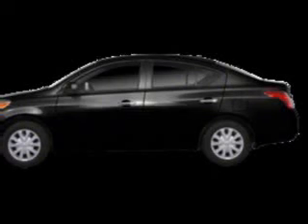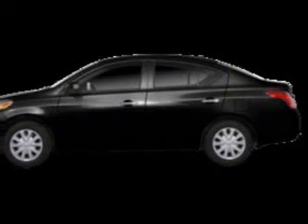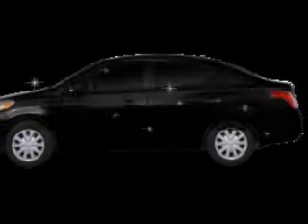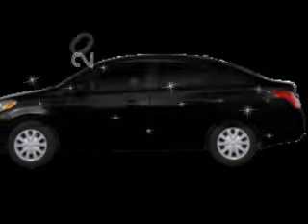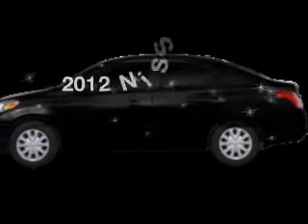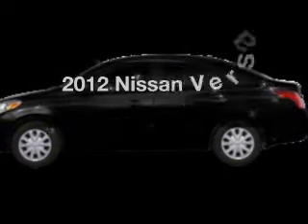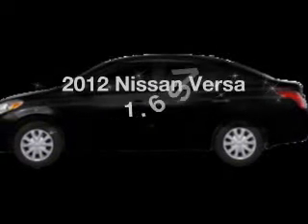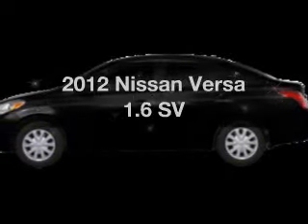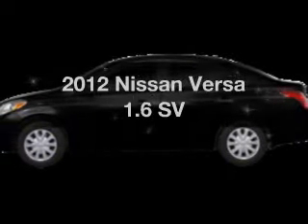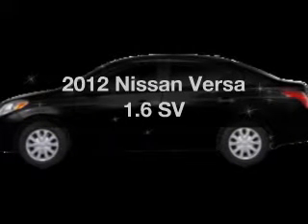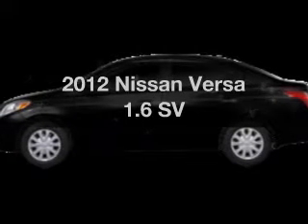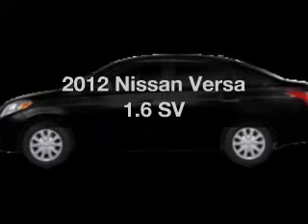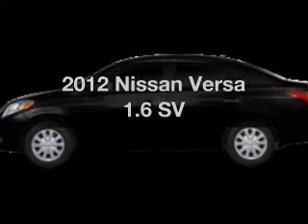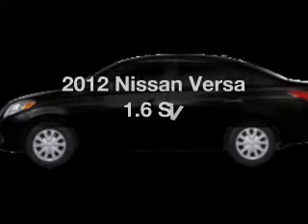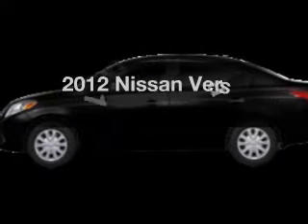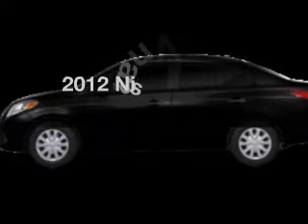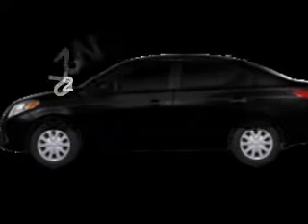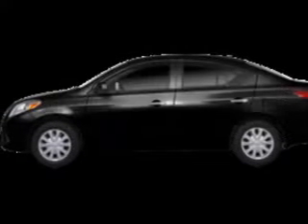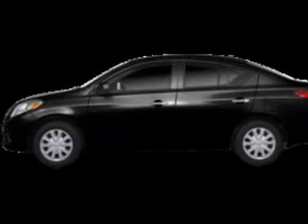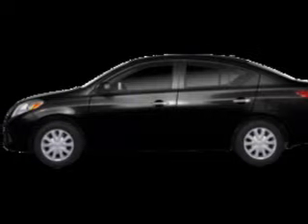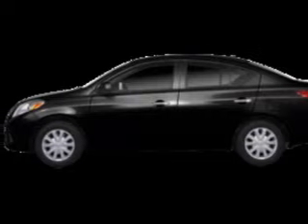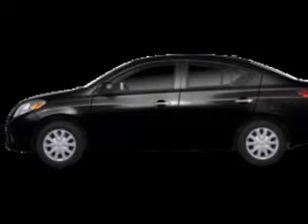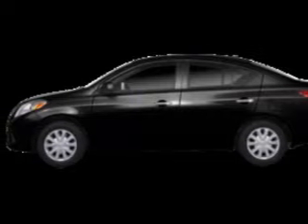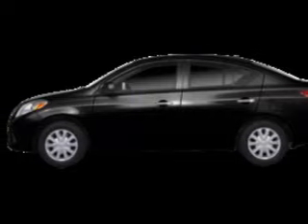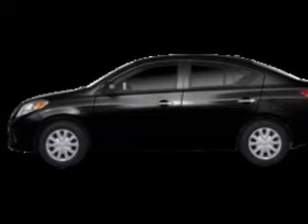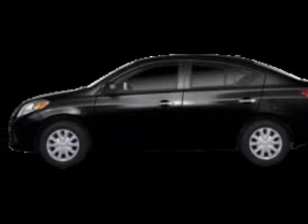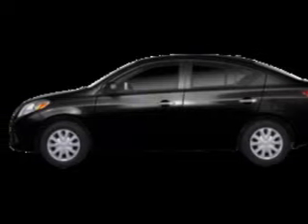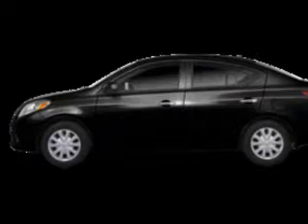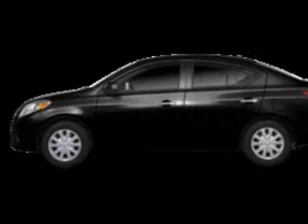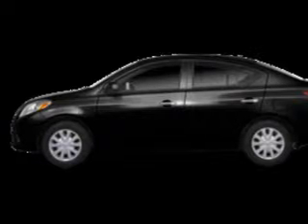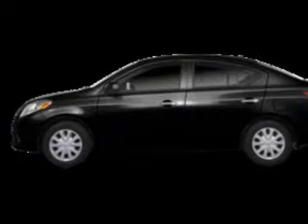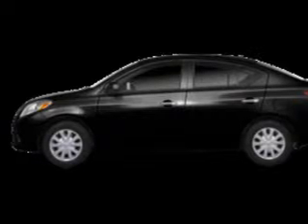Presenting the 2012 Nissan Versa. Travel the roads in style and comfort in this great vehicle.